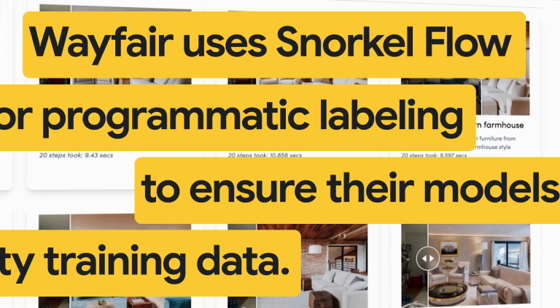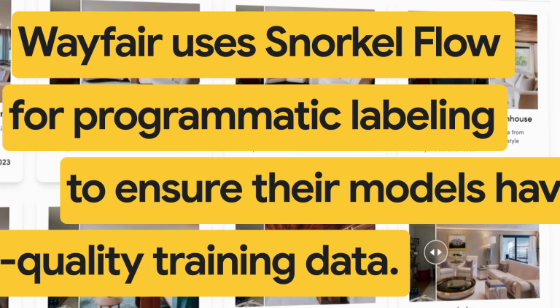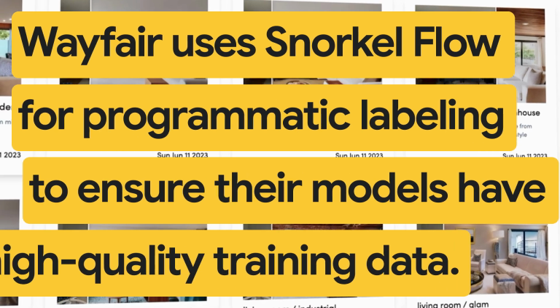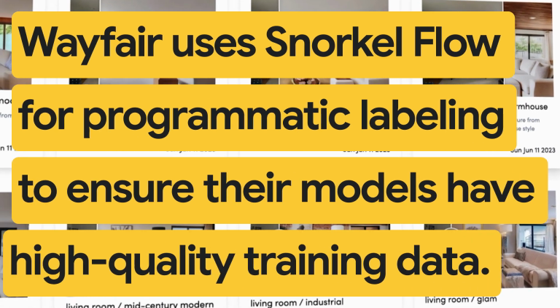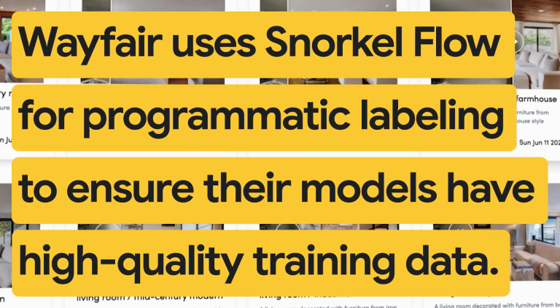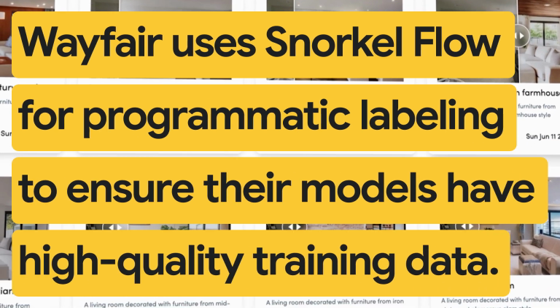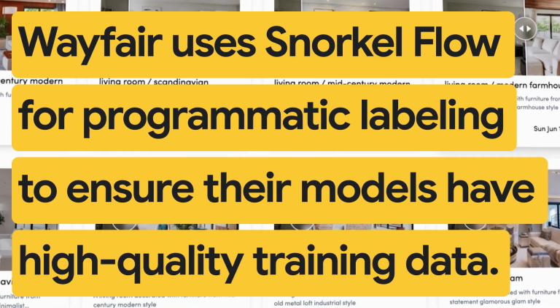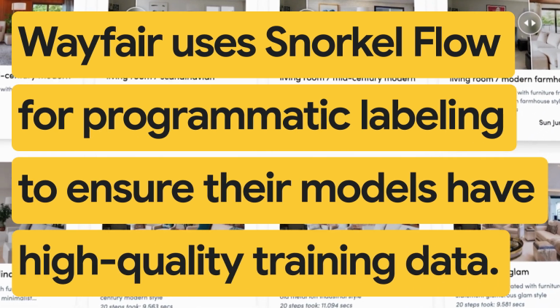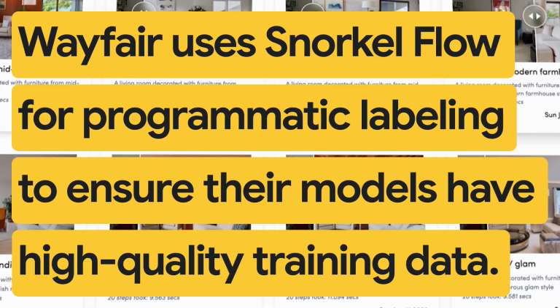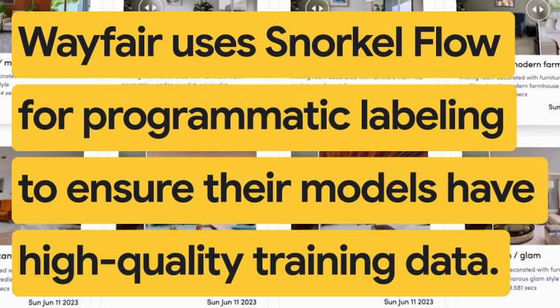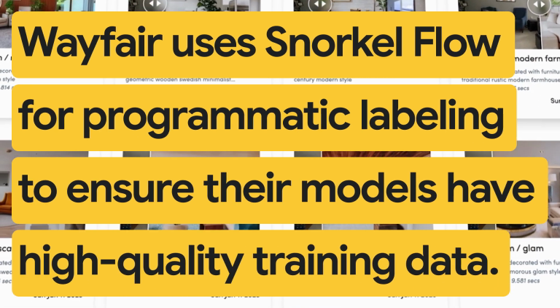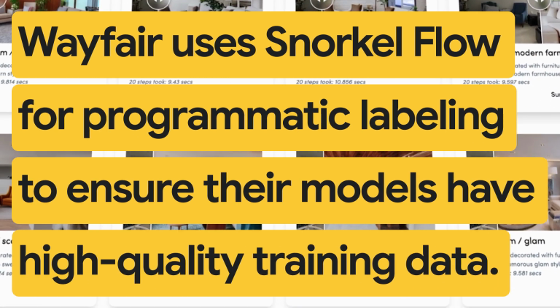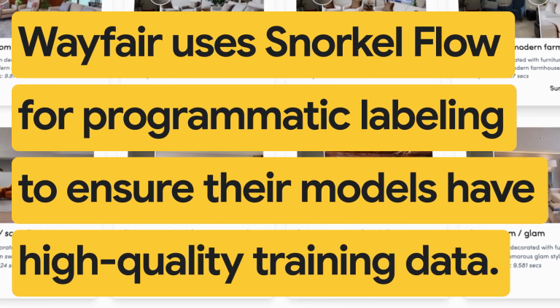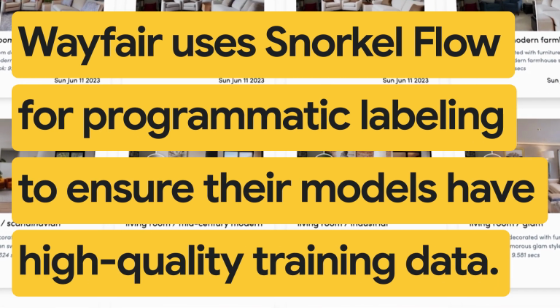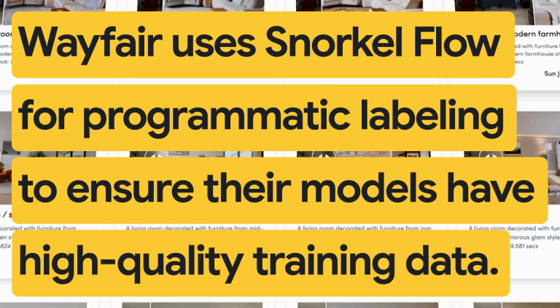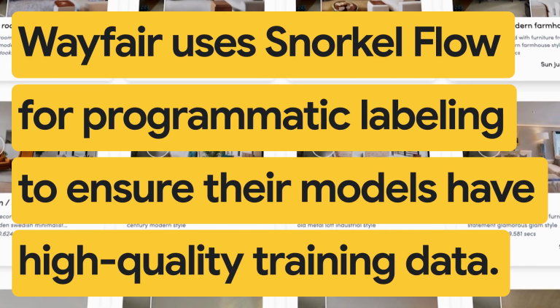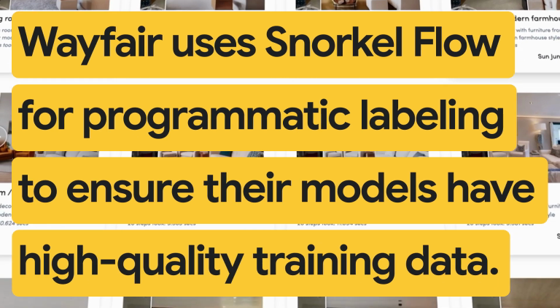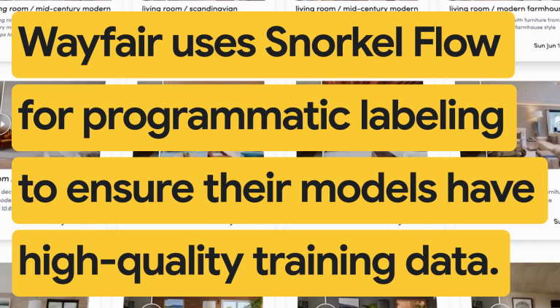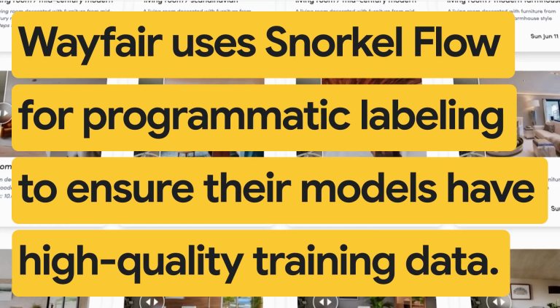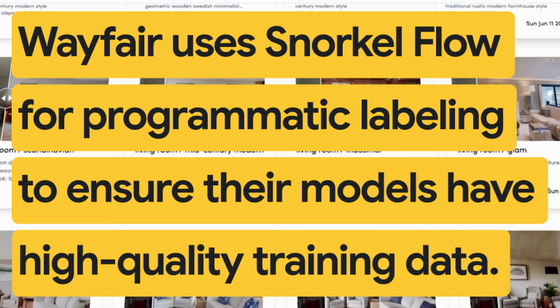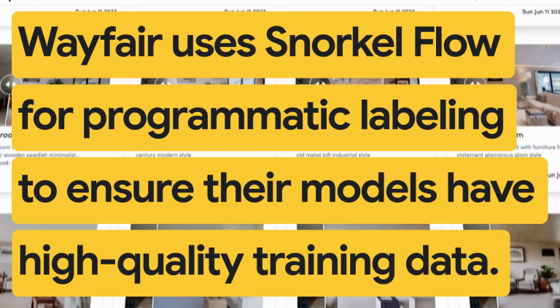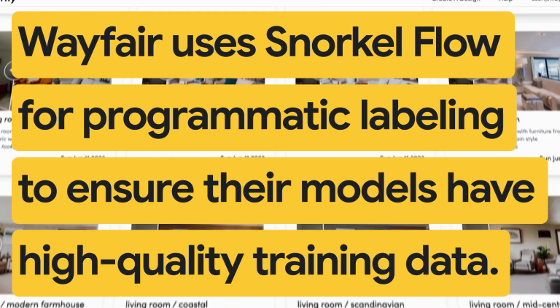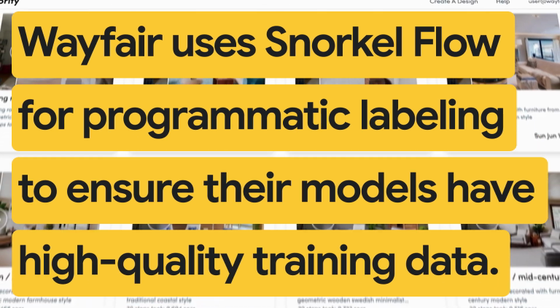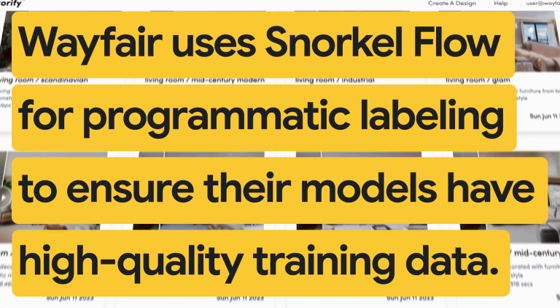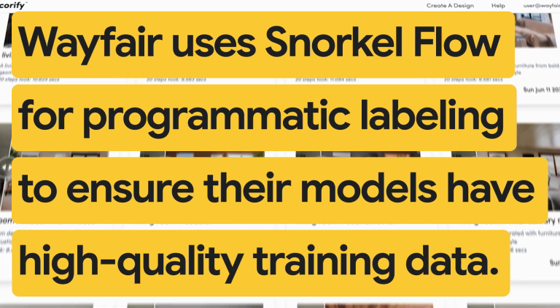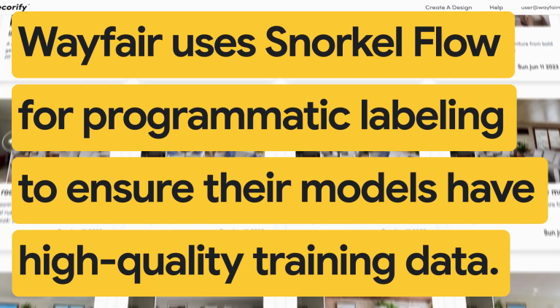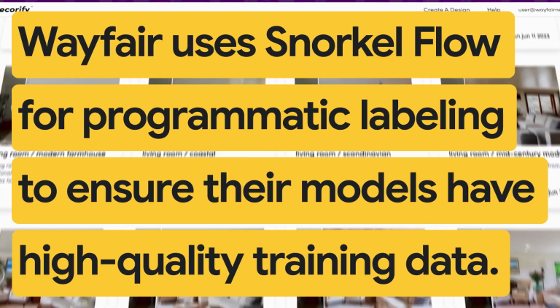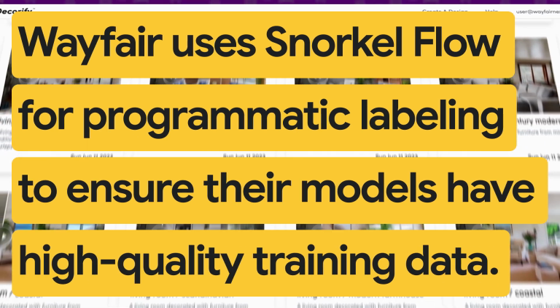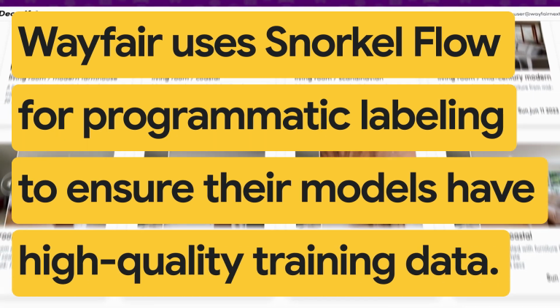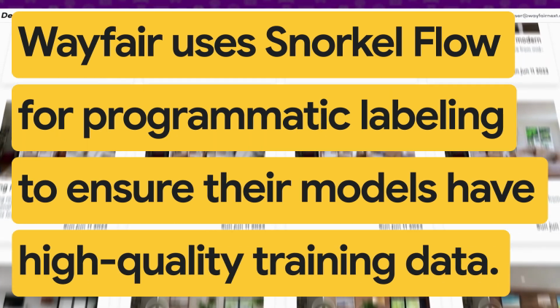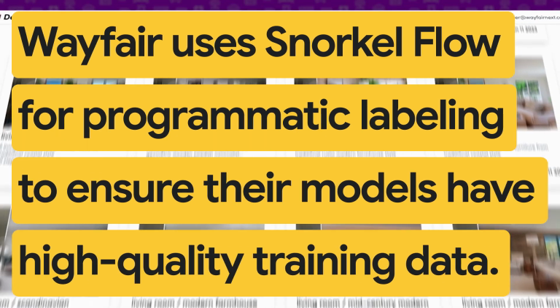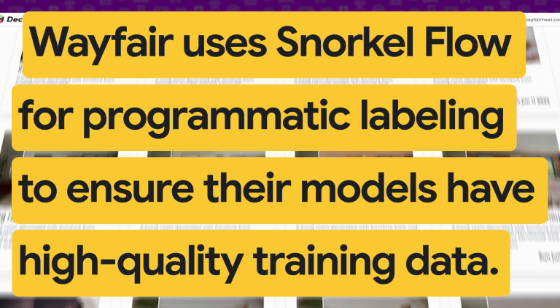Today we use Snorkel Flow for programmatic labeling to ensure our models have high-quality training data.